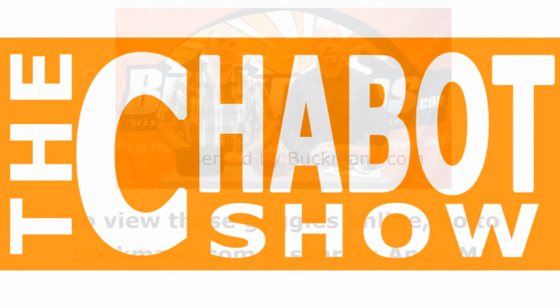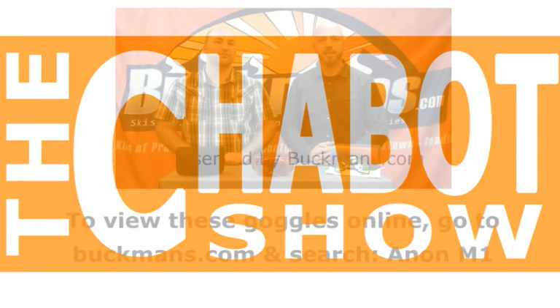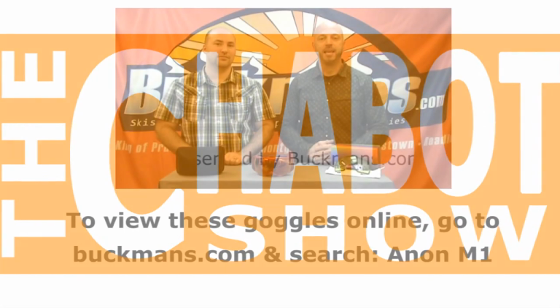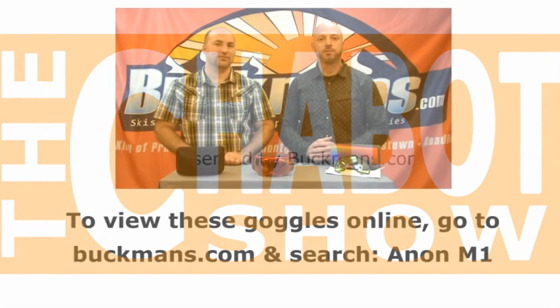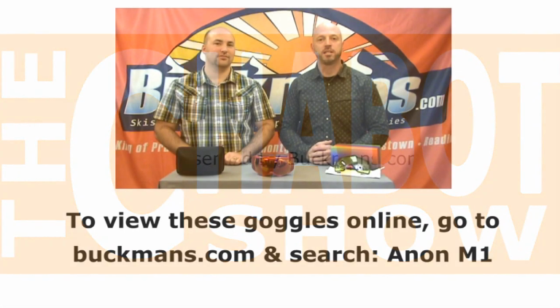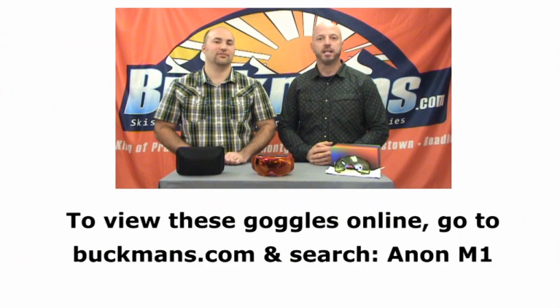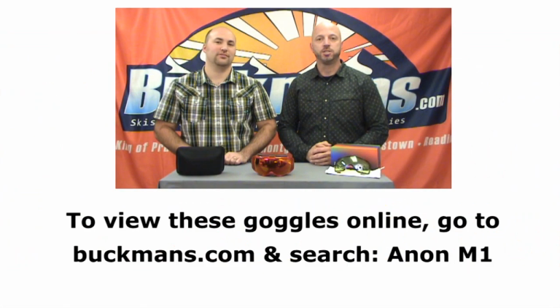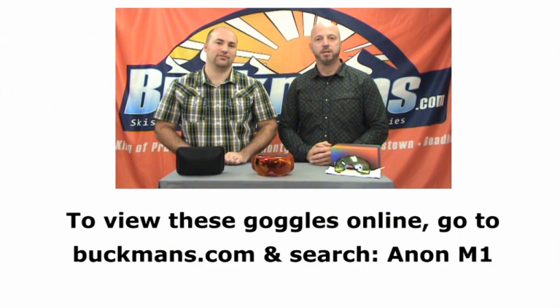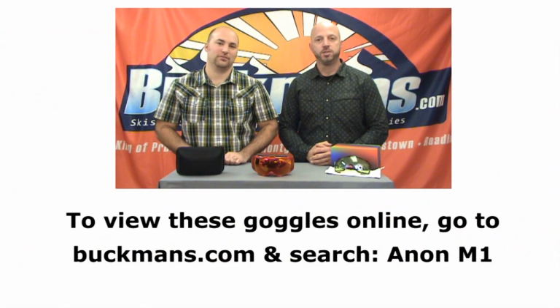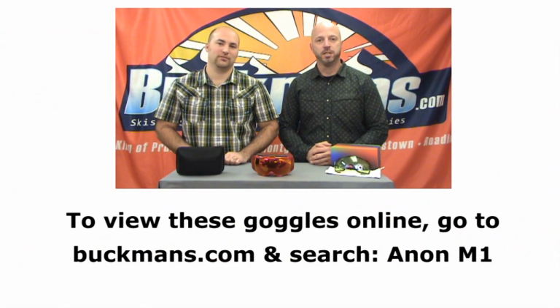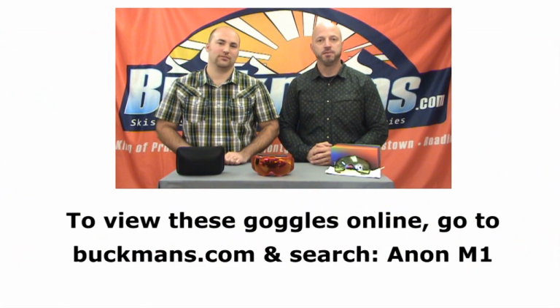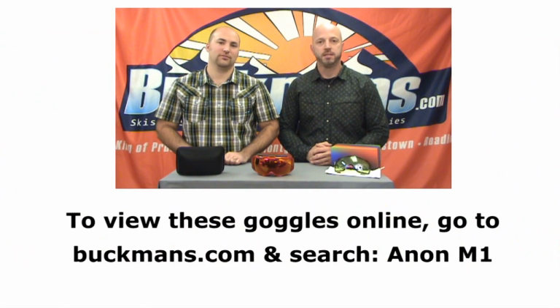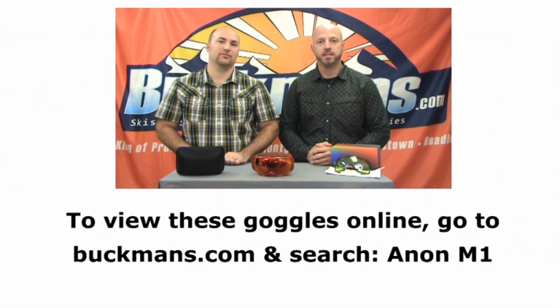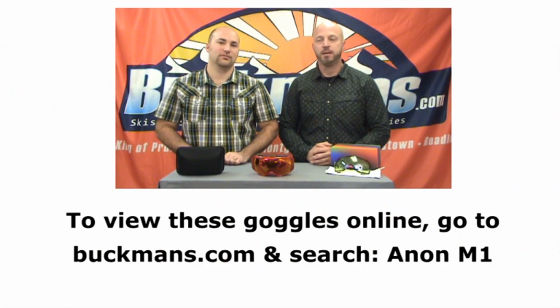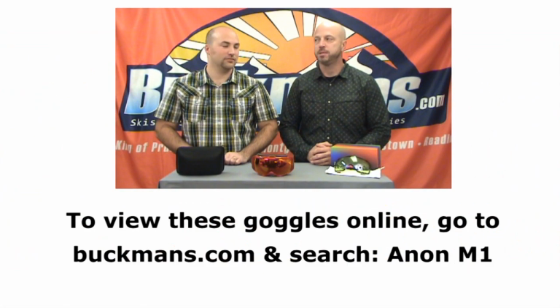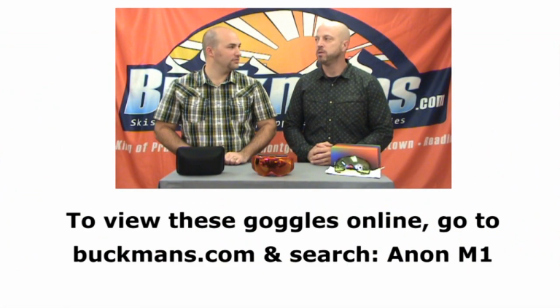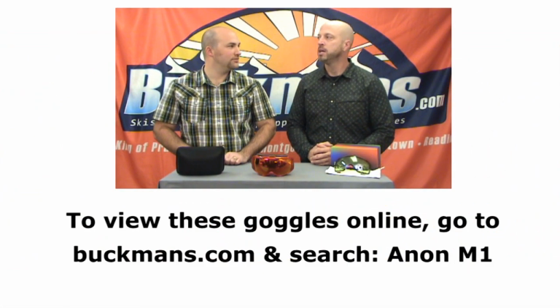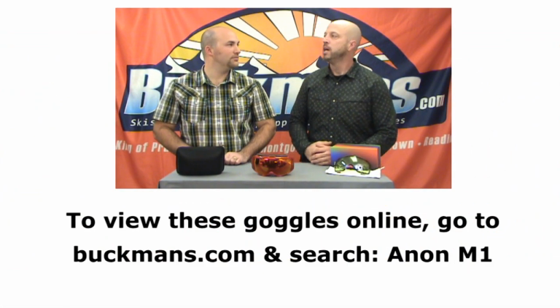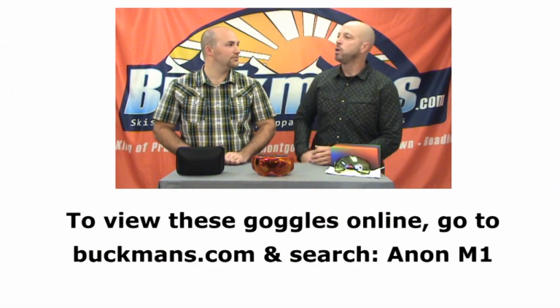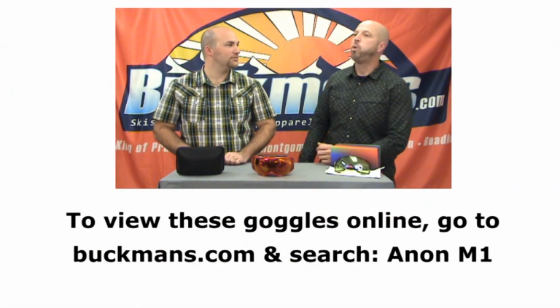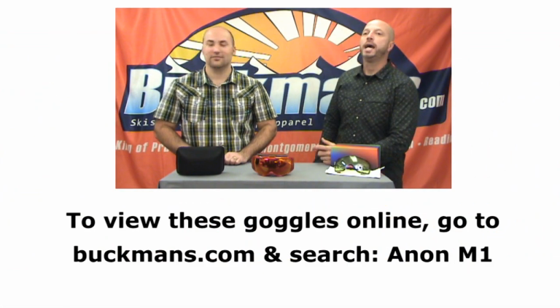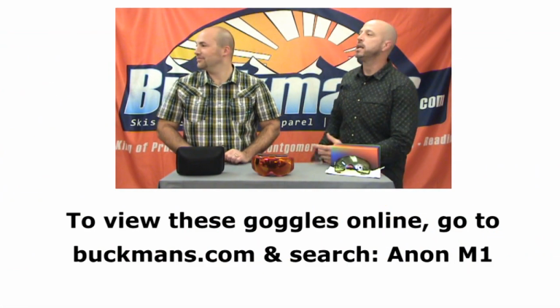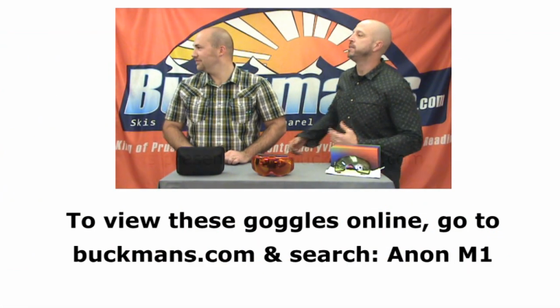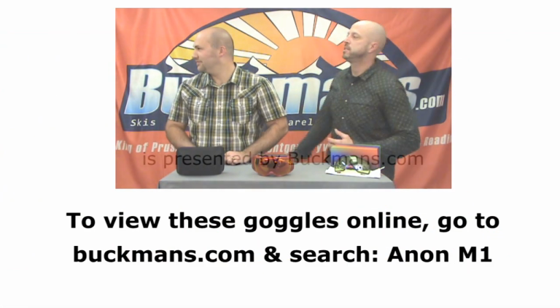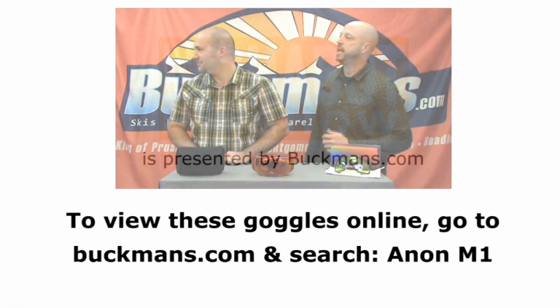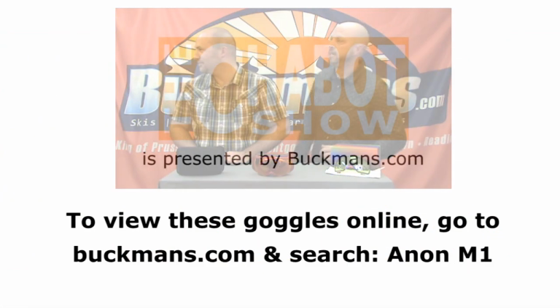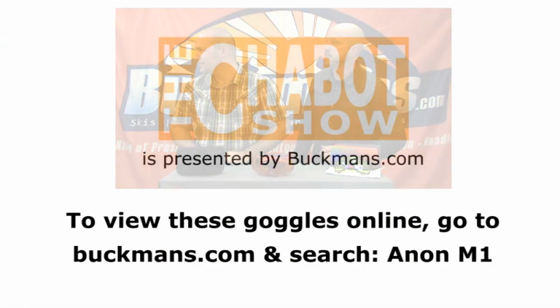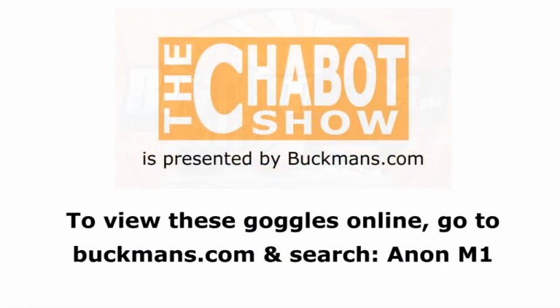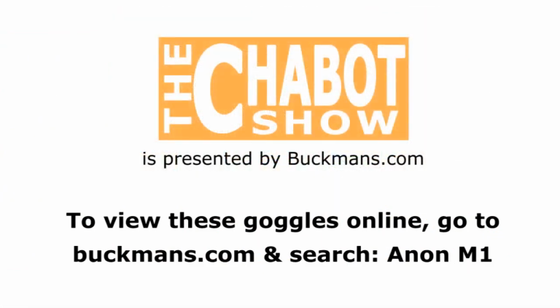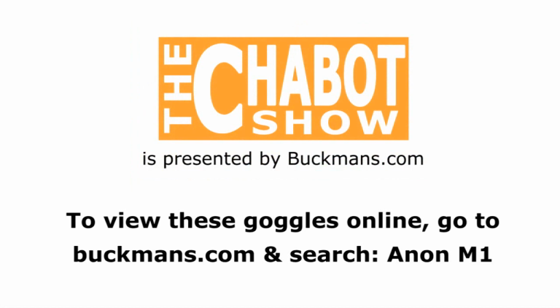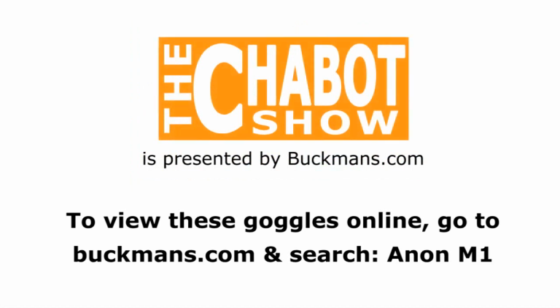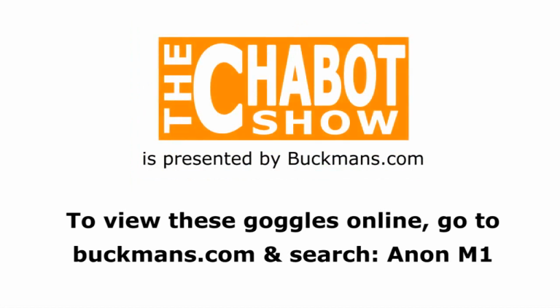Thanks for clicking on the Chabot Show. This episode — quiet on the set. Sheesh.